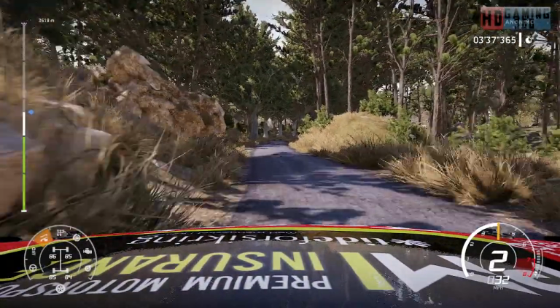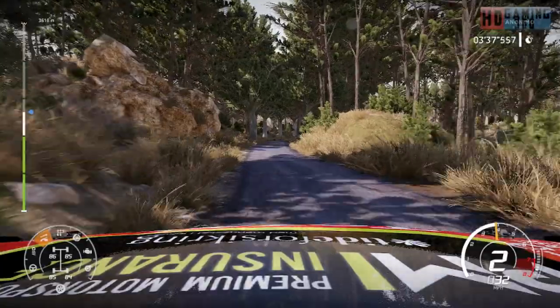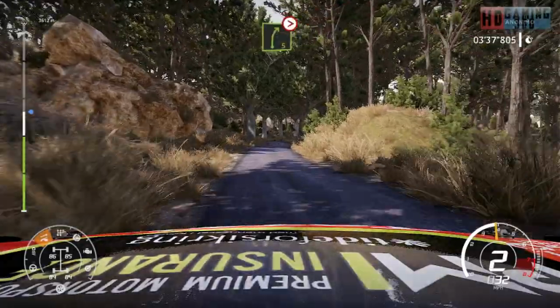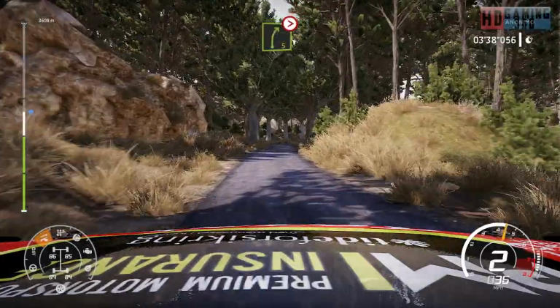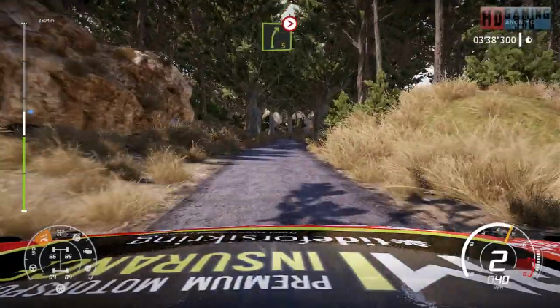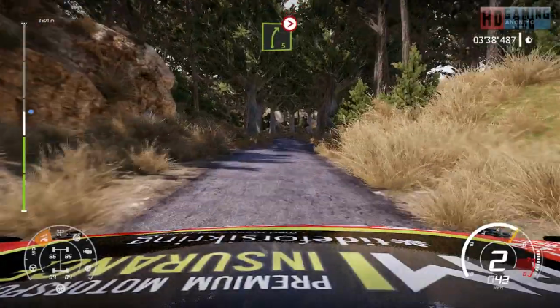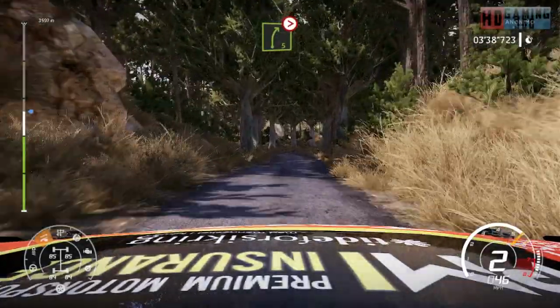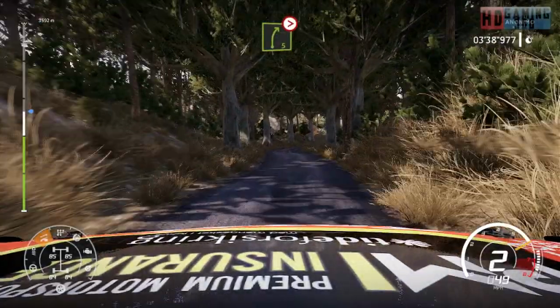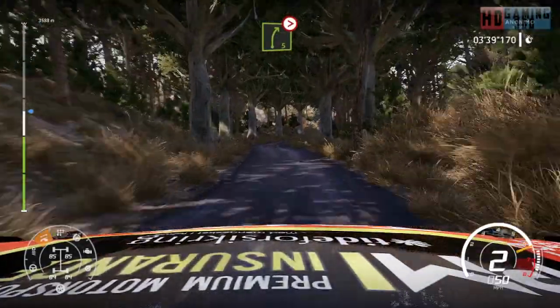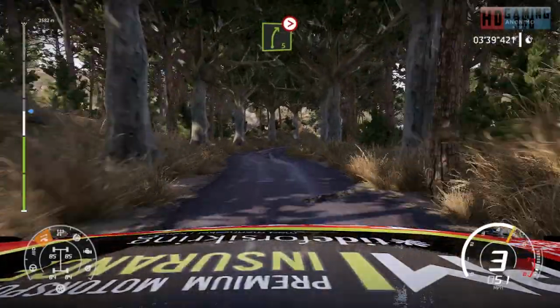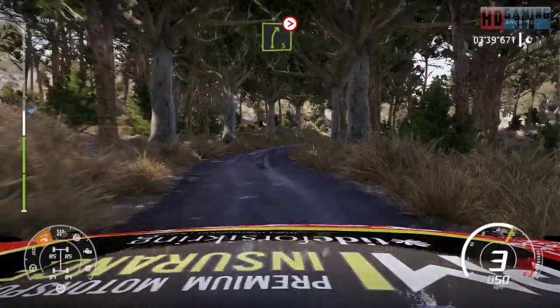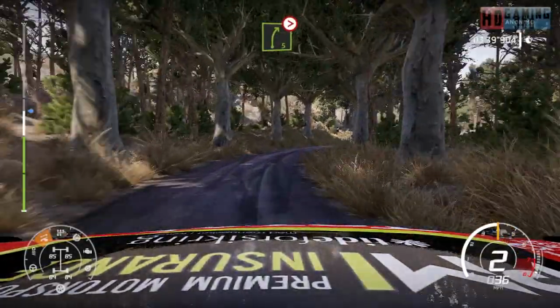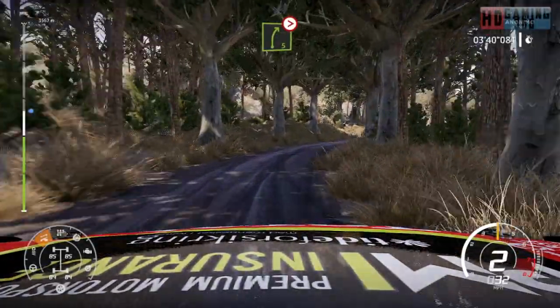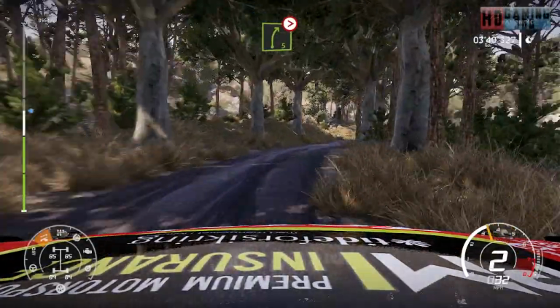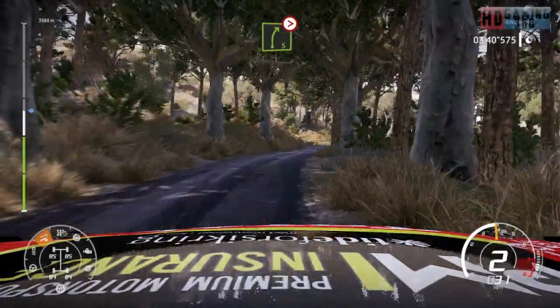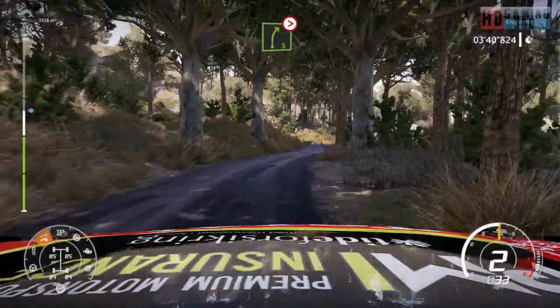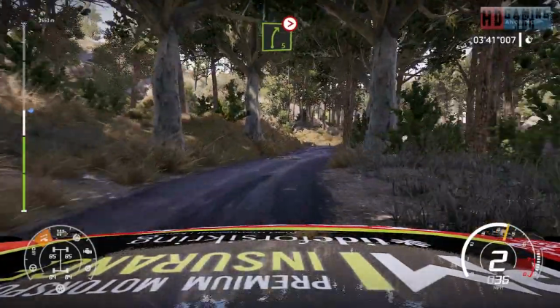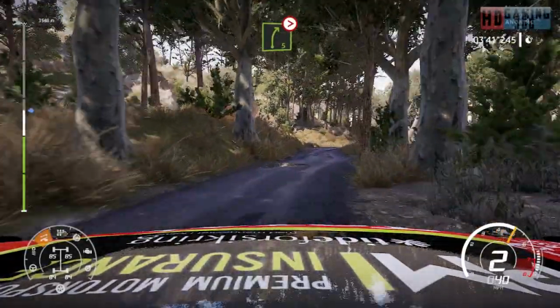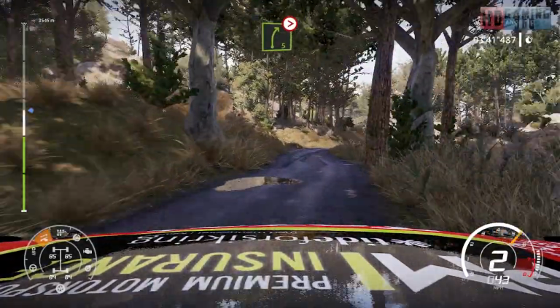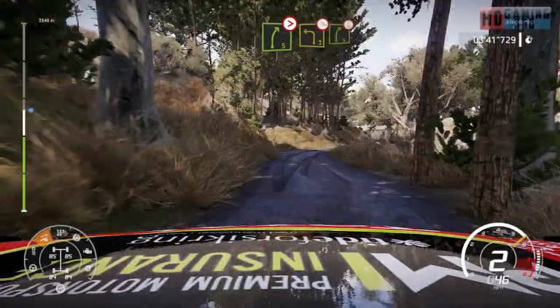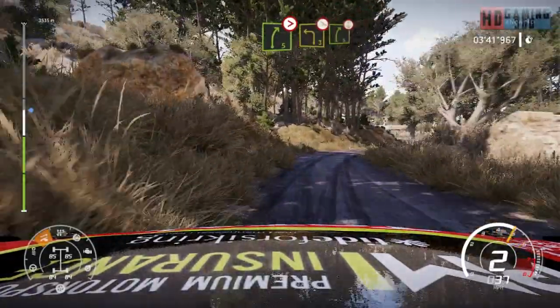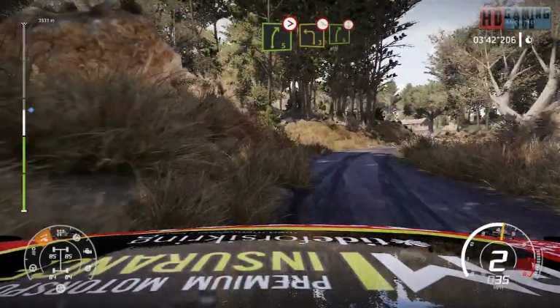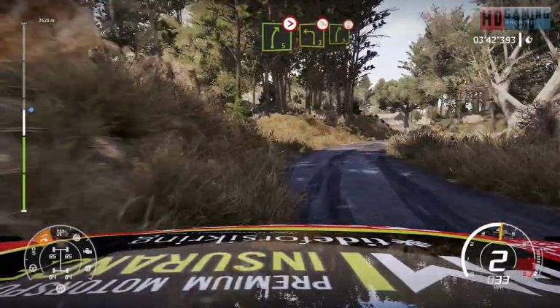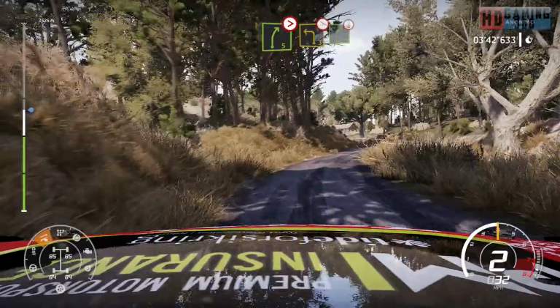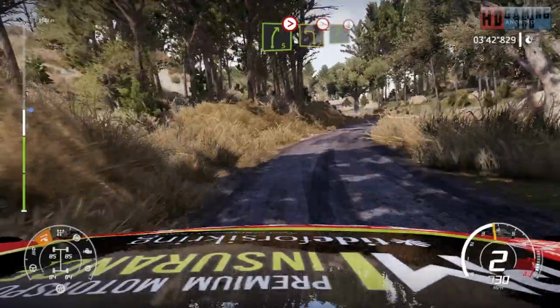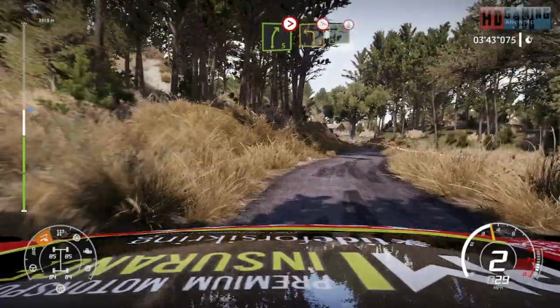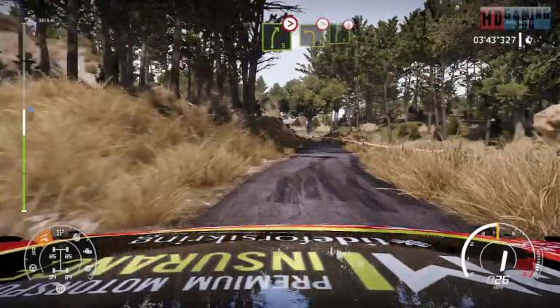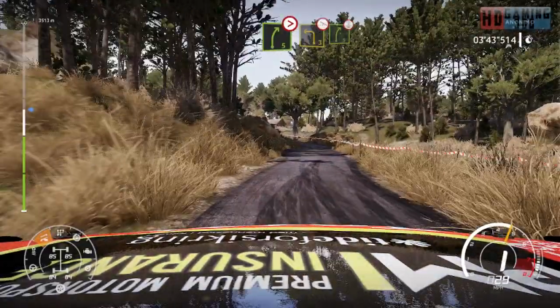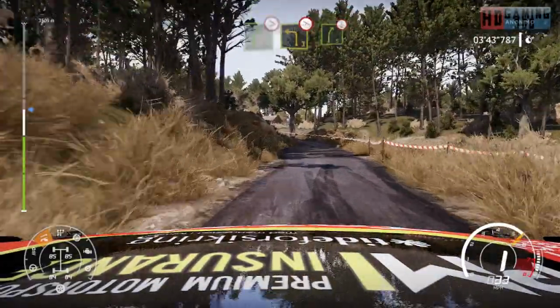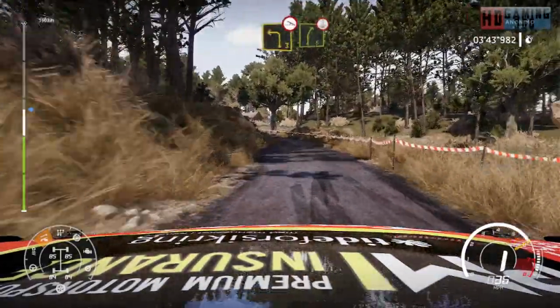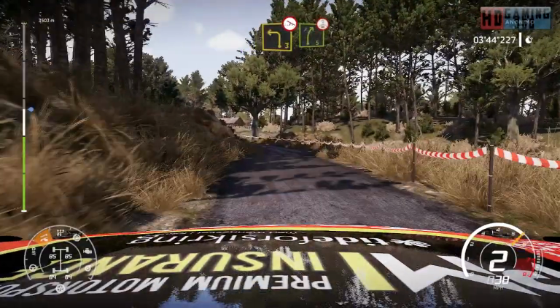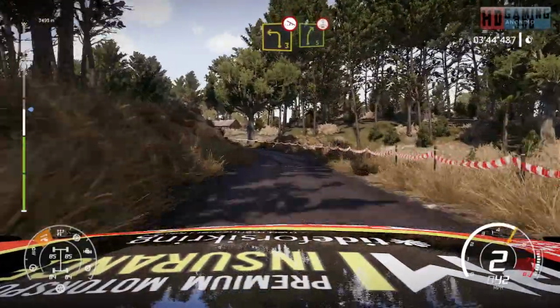Right 5, medium, tightens. And left 3, narrows off camber into right 5, over crest.